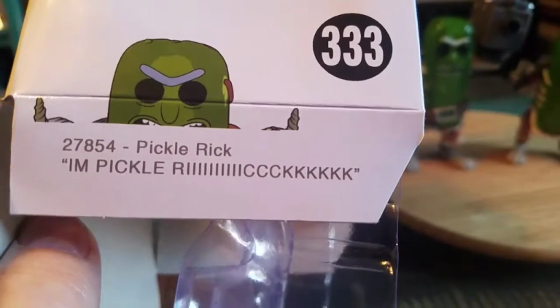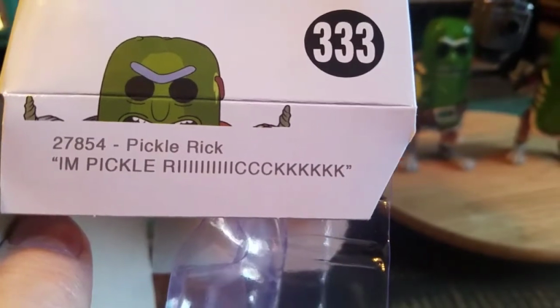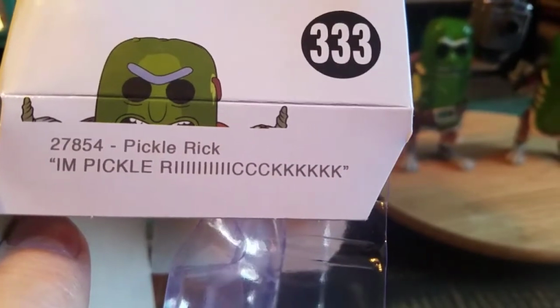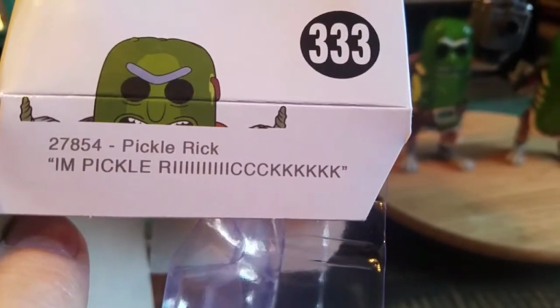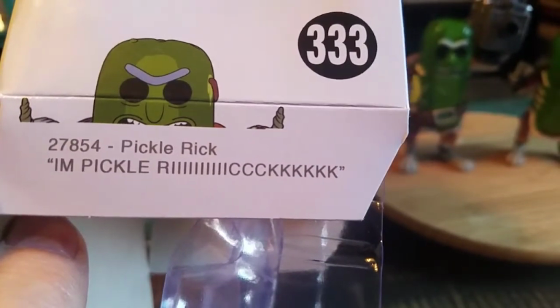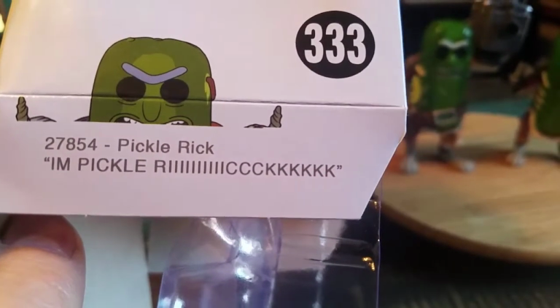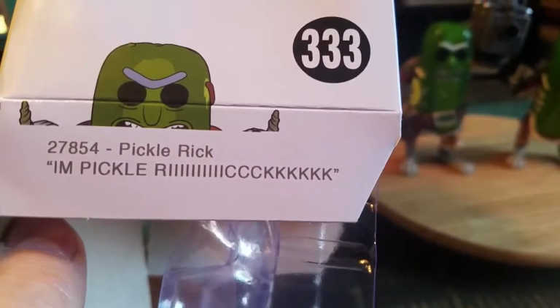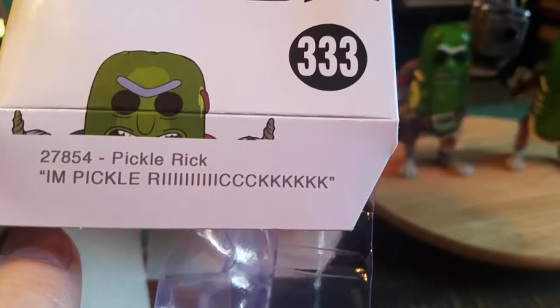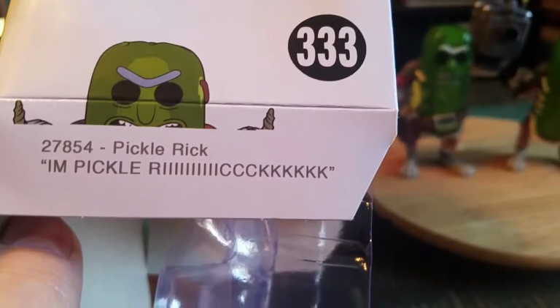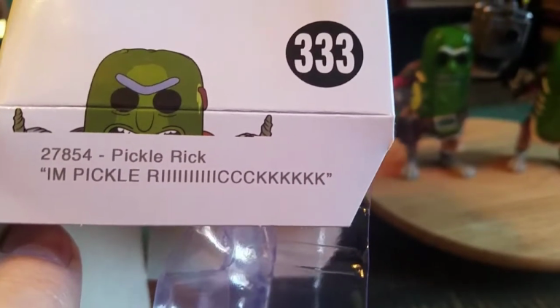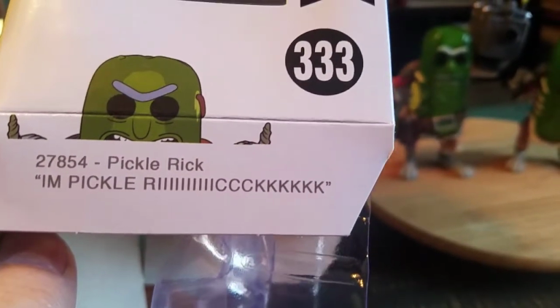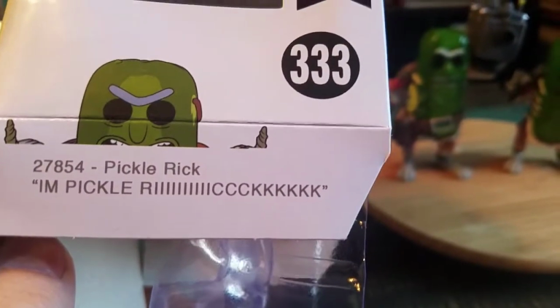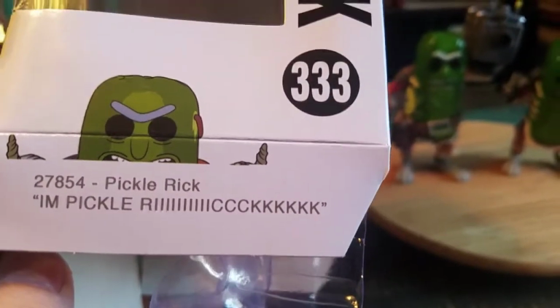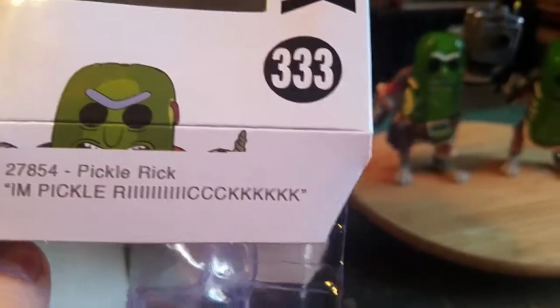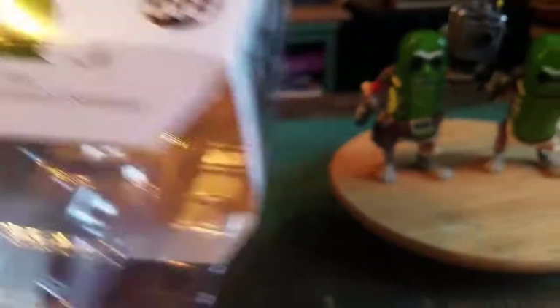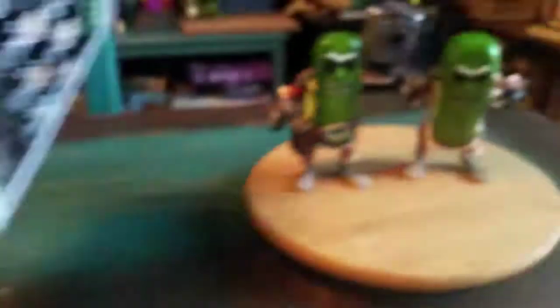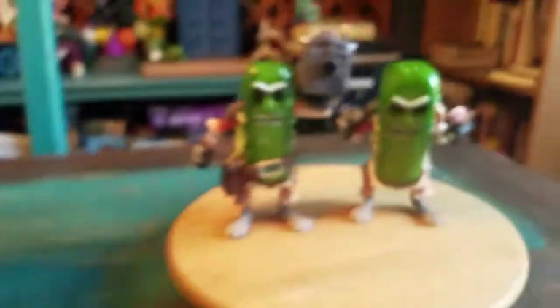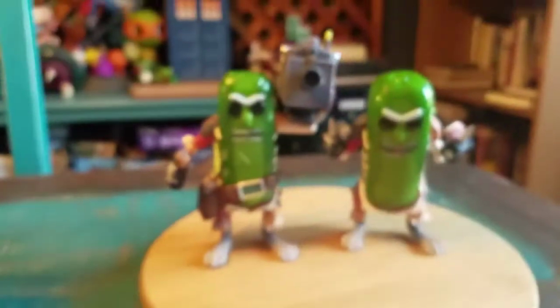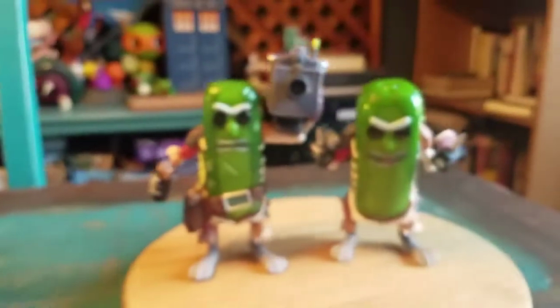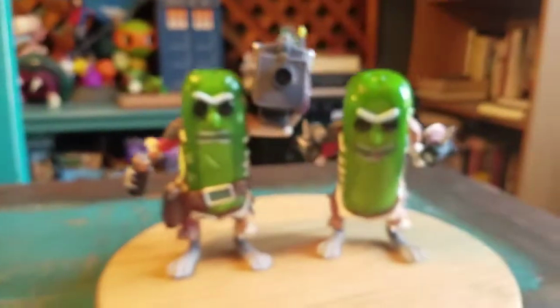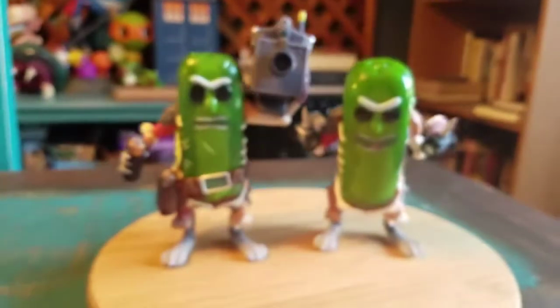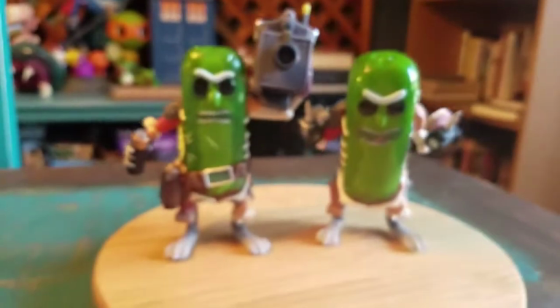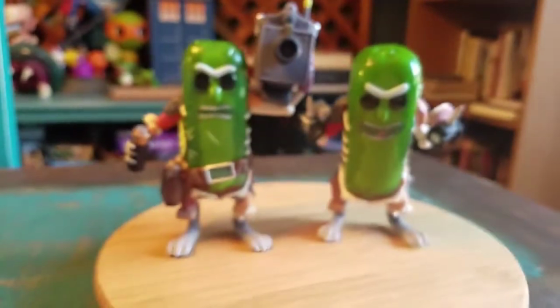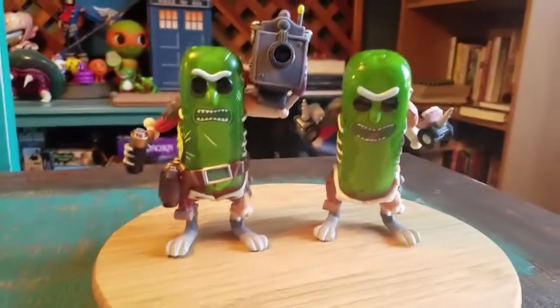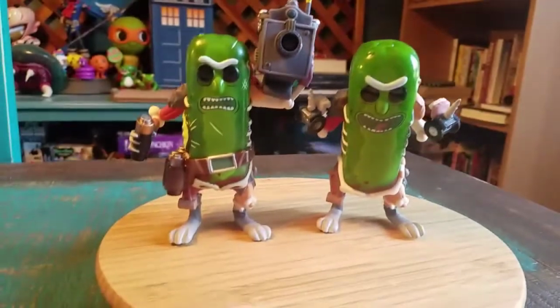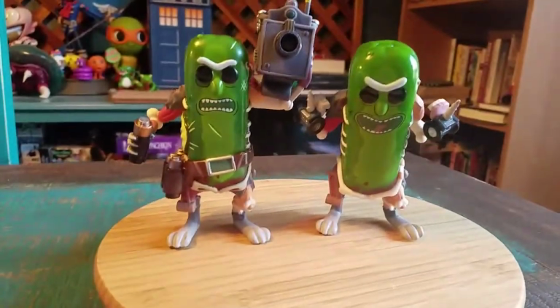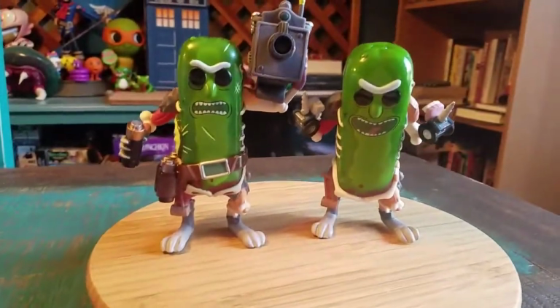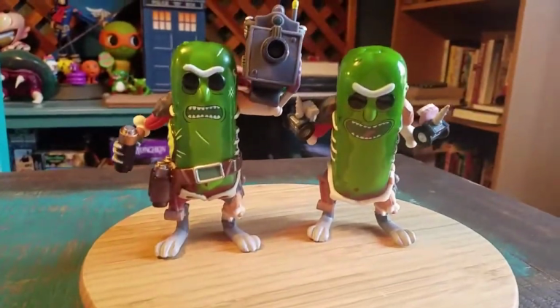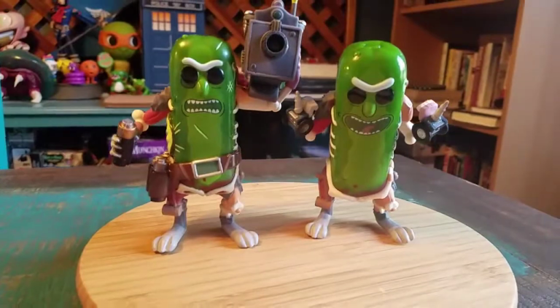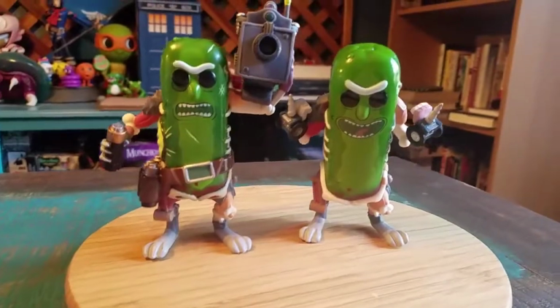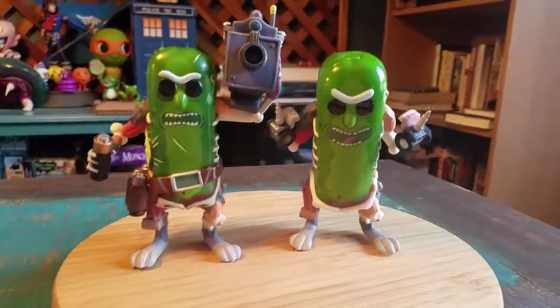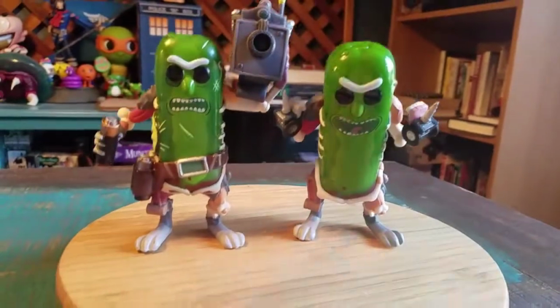"I'm Pickle Rick!" — it literally says it on the box. They wanted to write that on there.